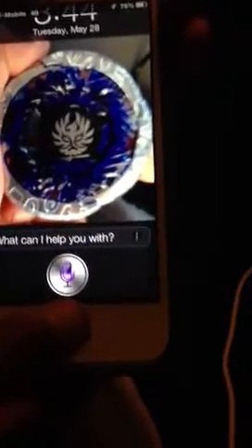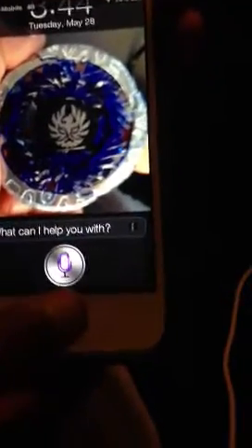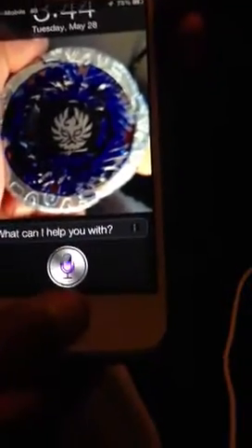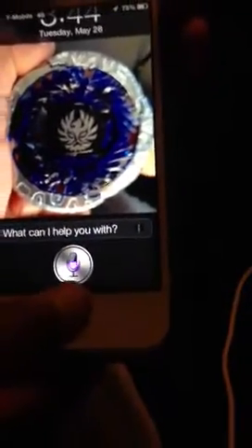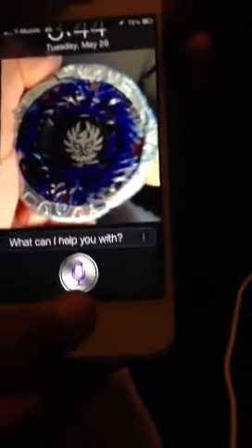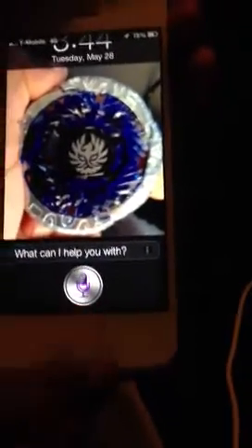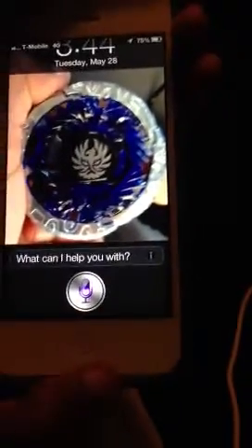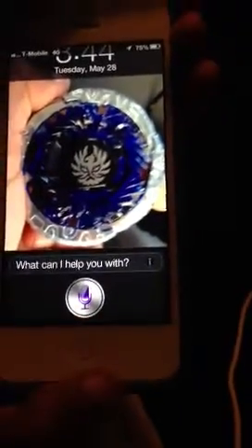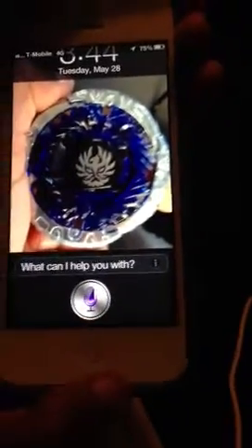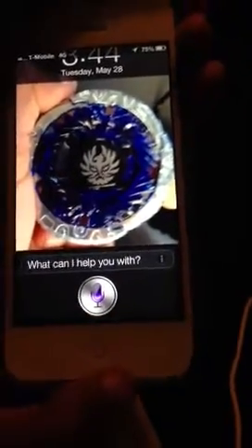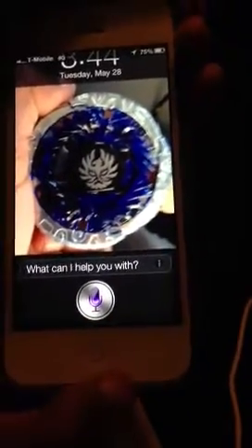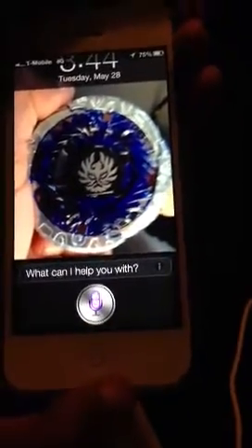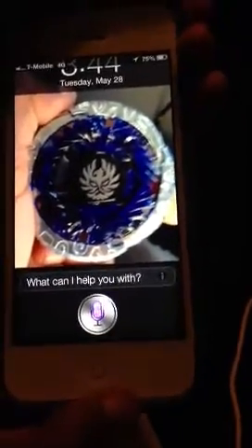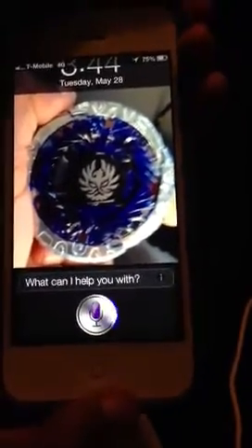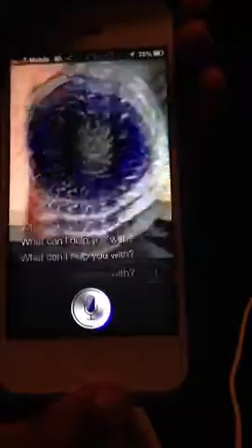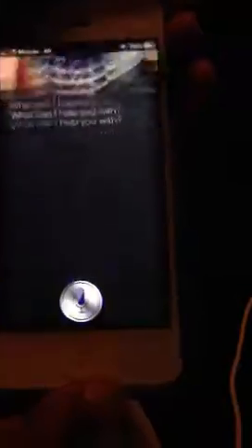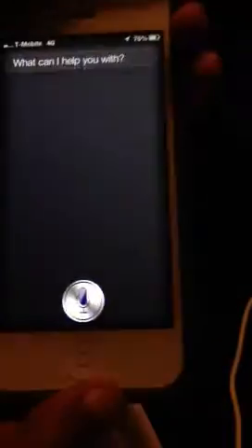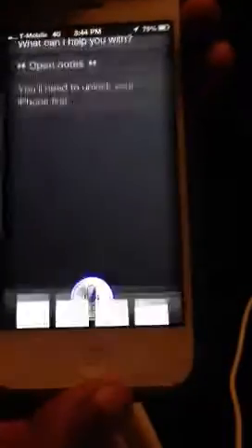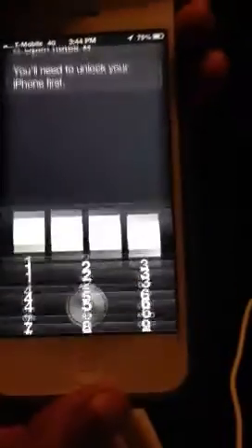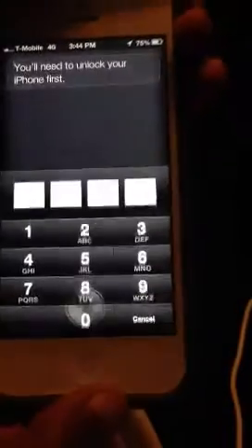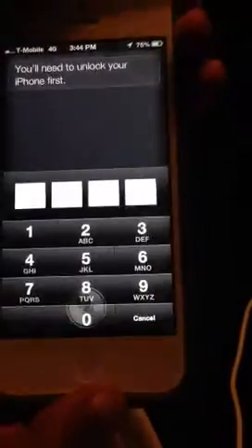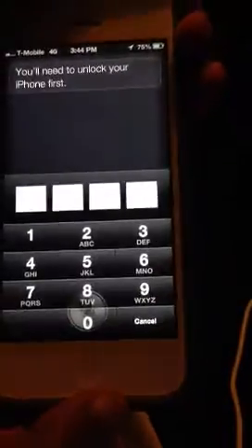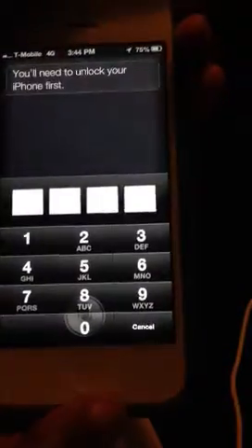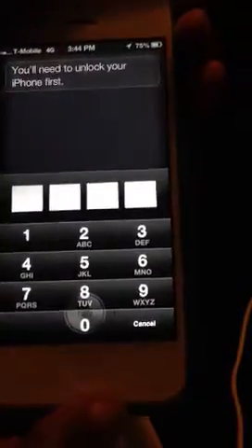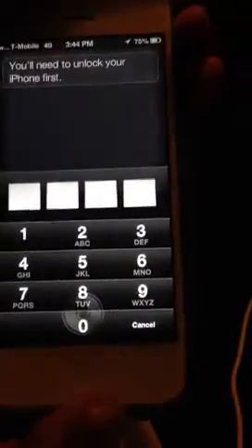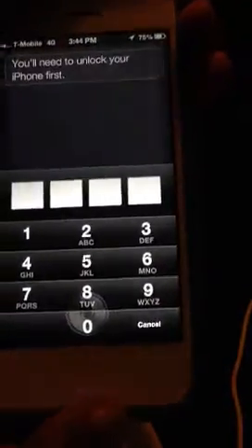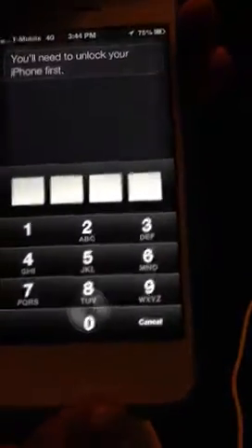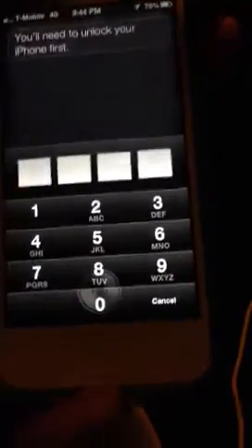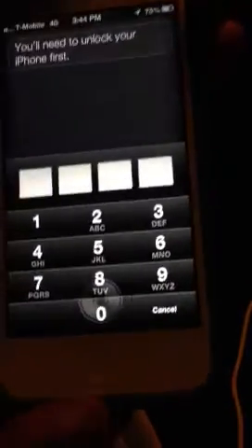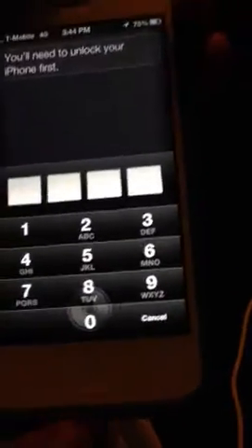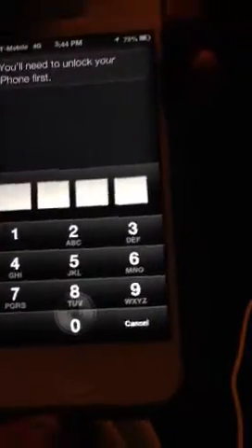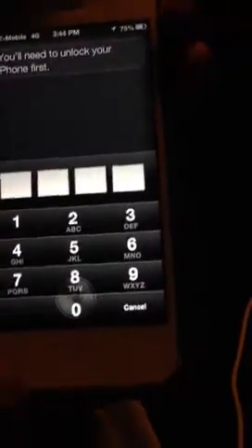Open Notes. Siri responds: 'You'll need to unlock your iPhone first.'